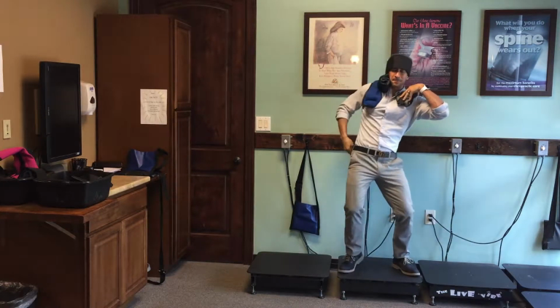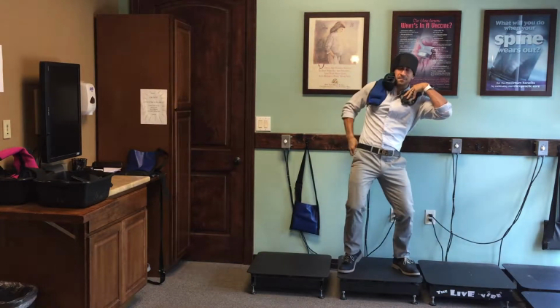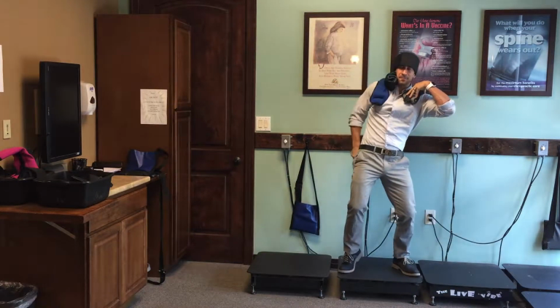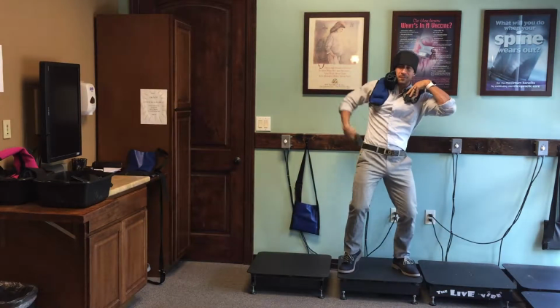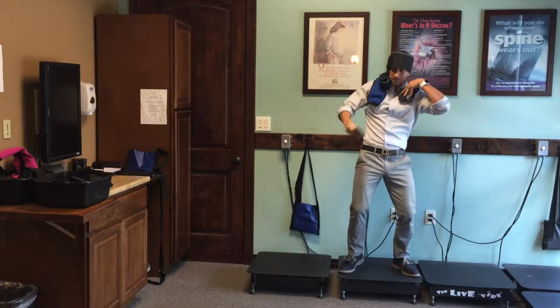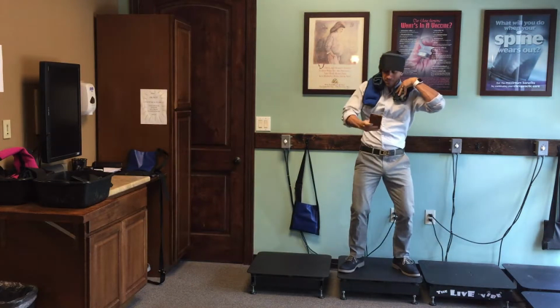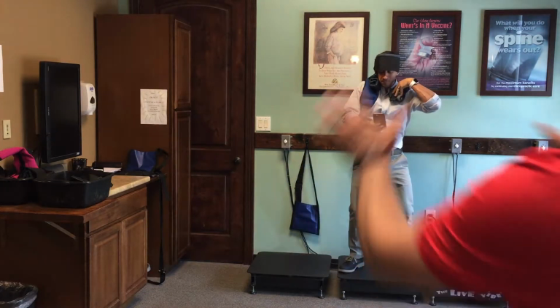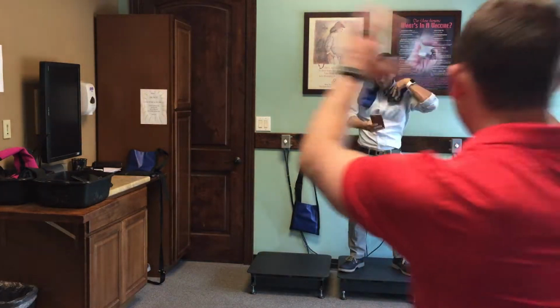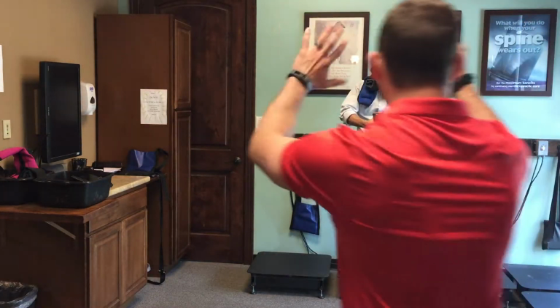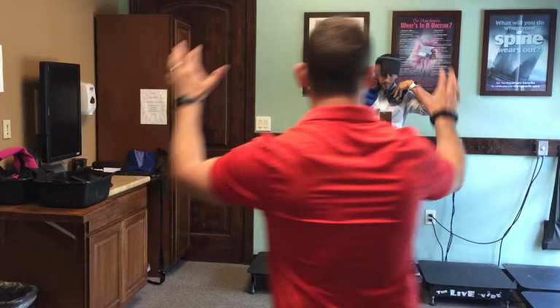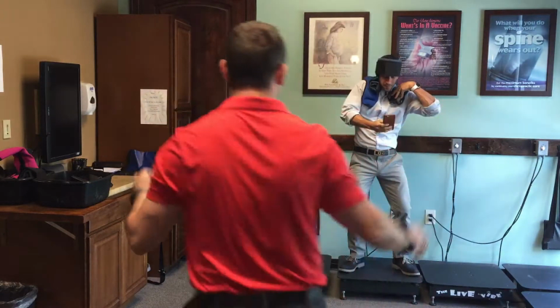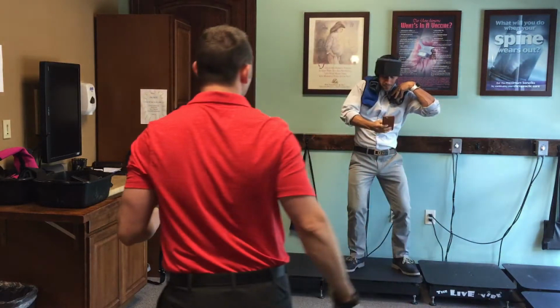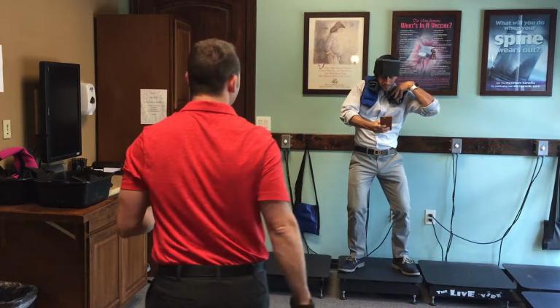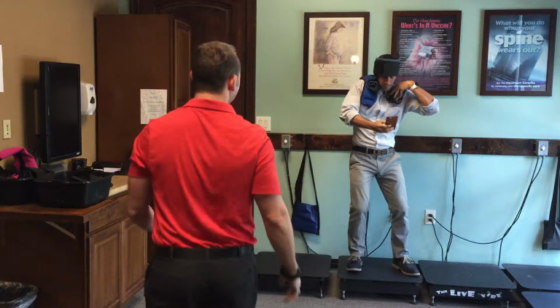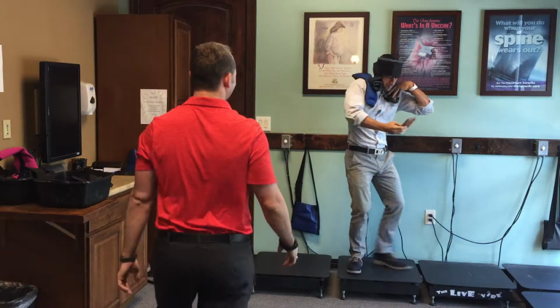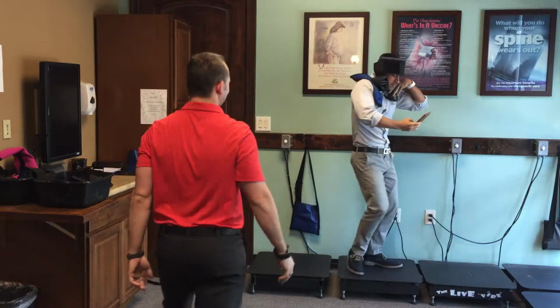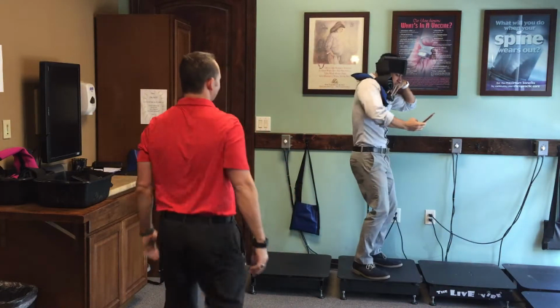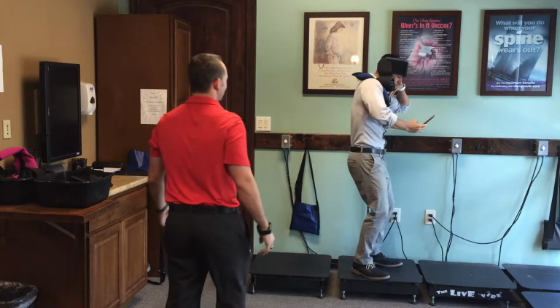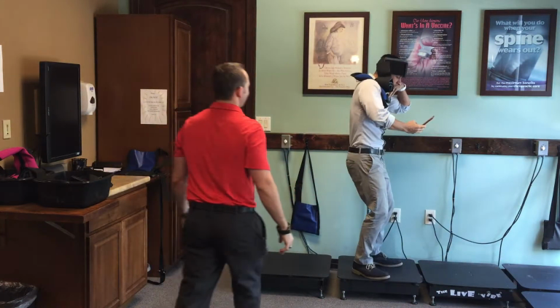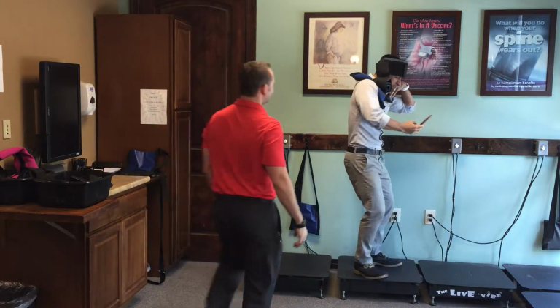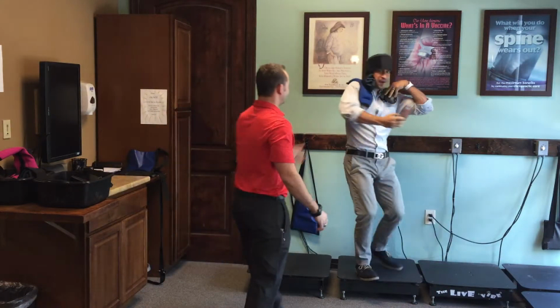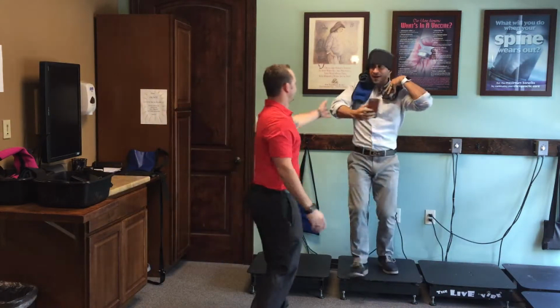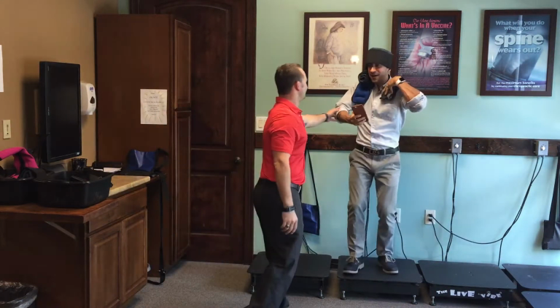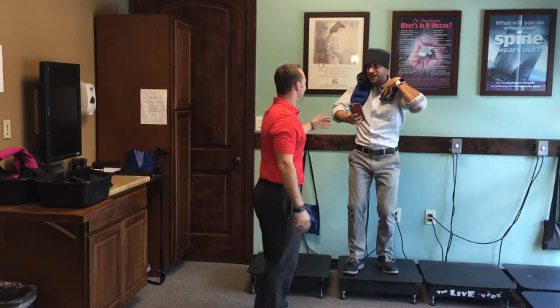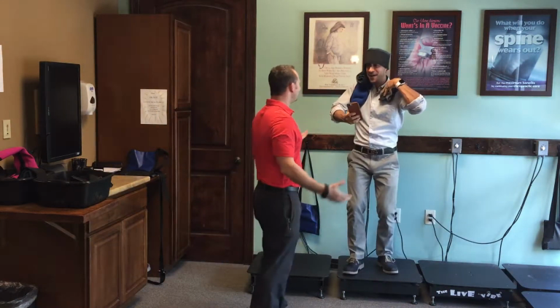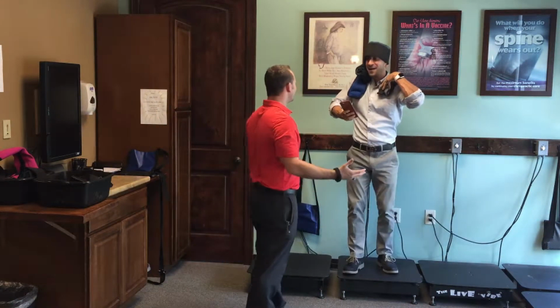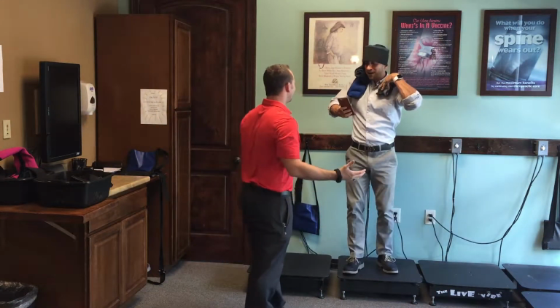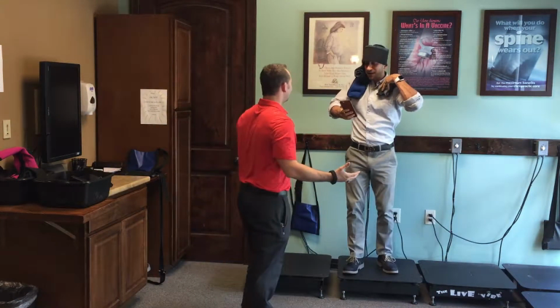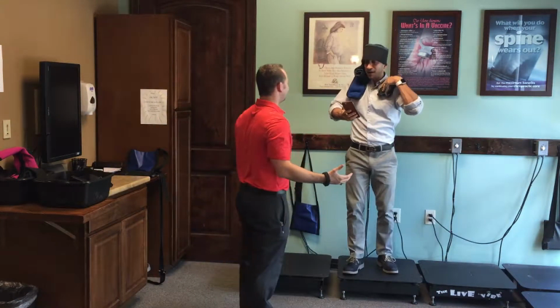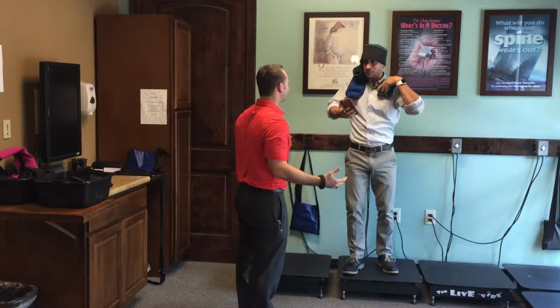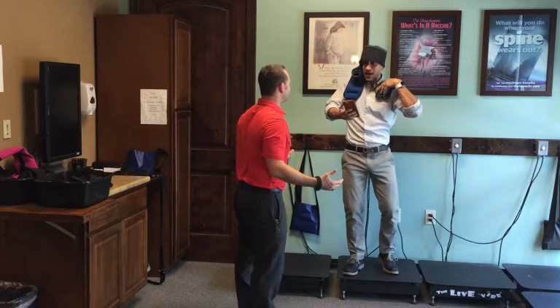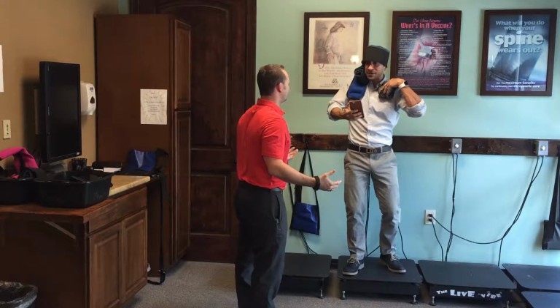Whoa, what are you doing here? Matt? Matt, what are you doing, man? Oh, I'm just vibing.